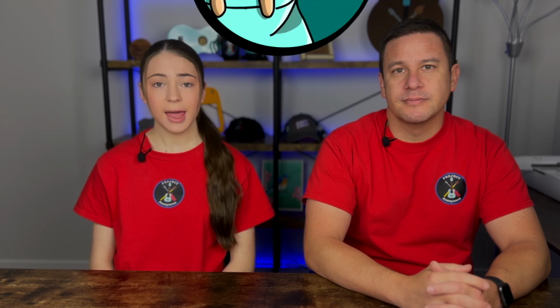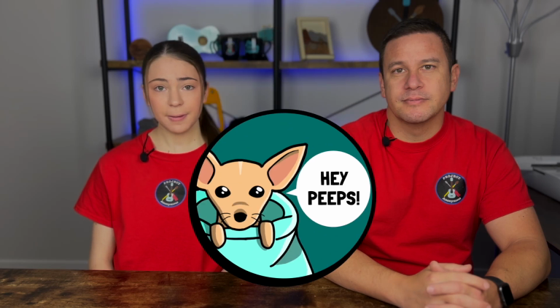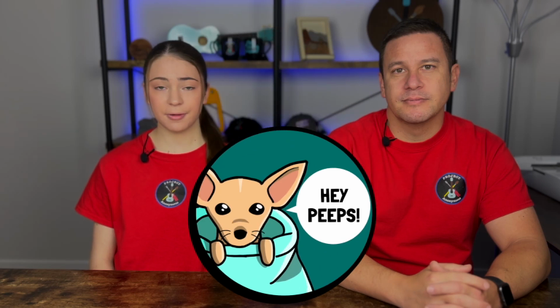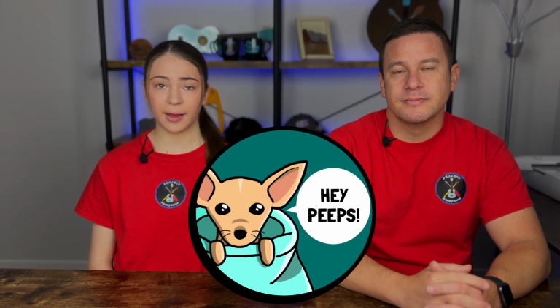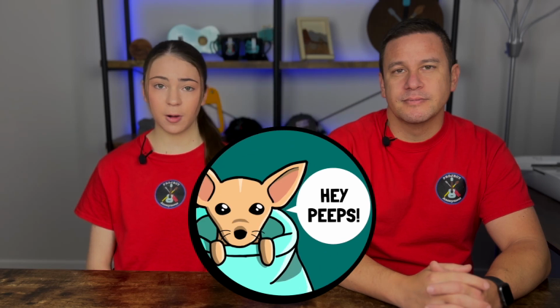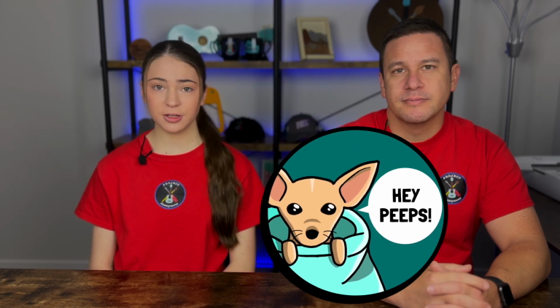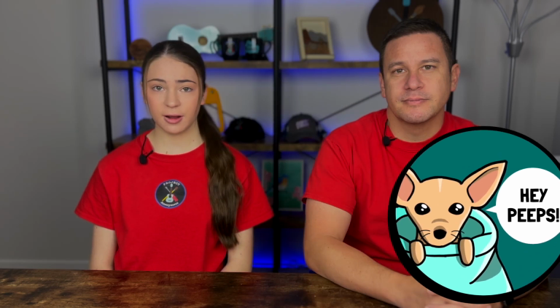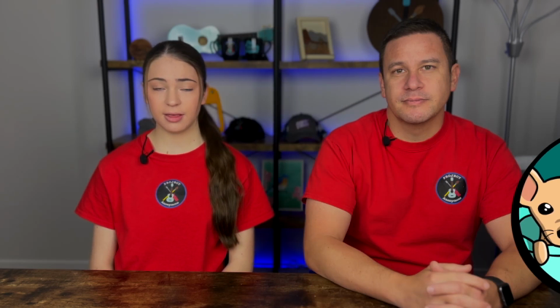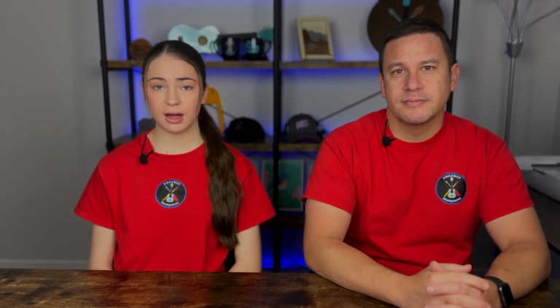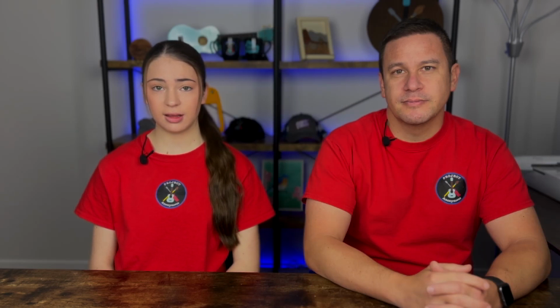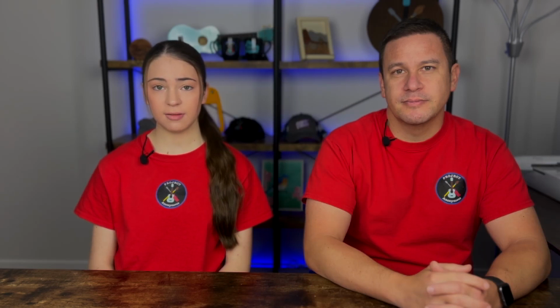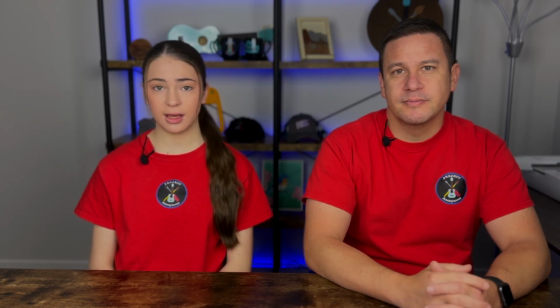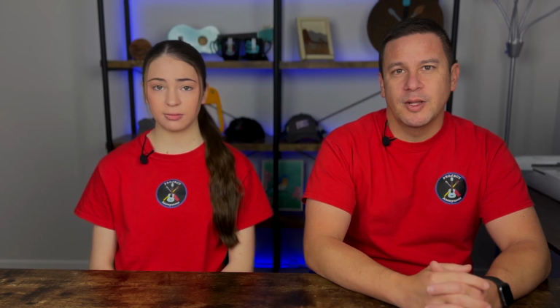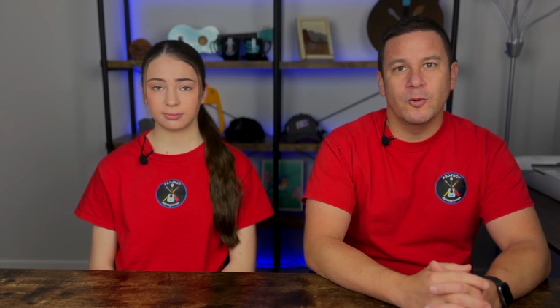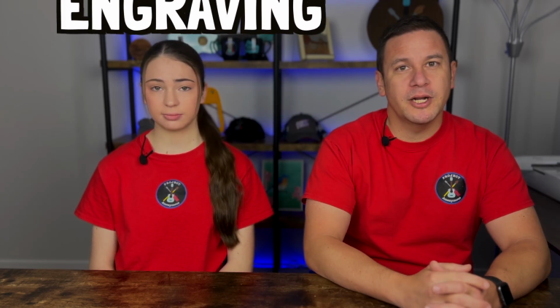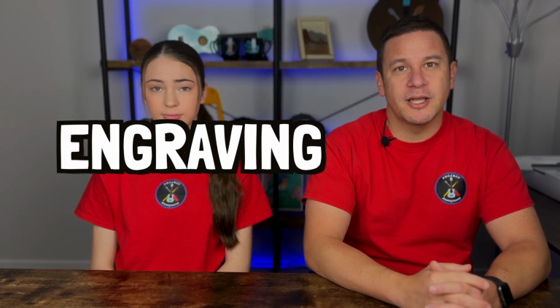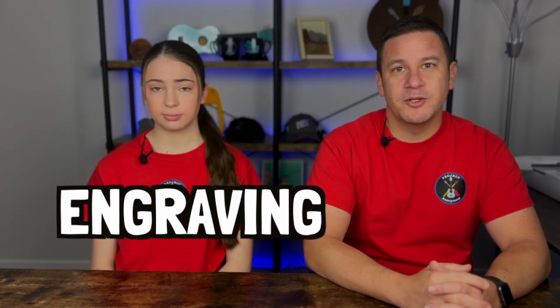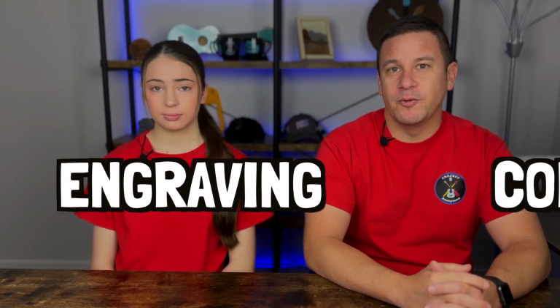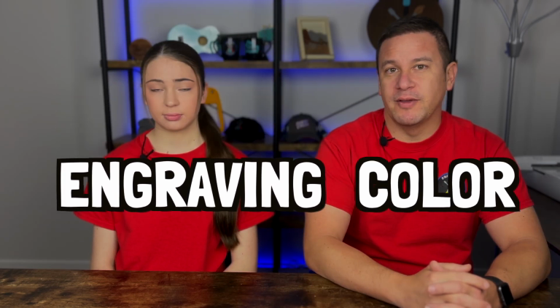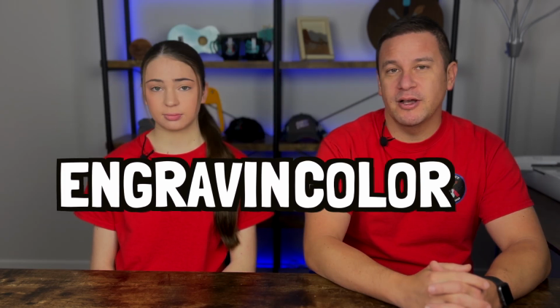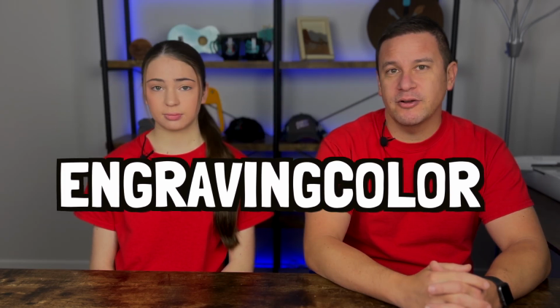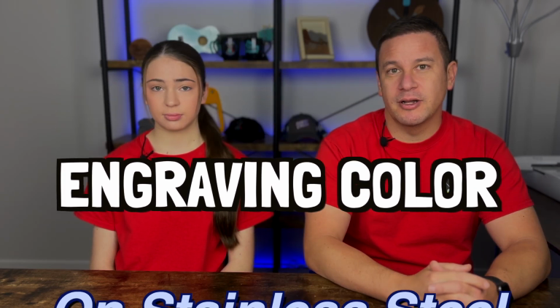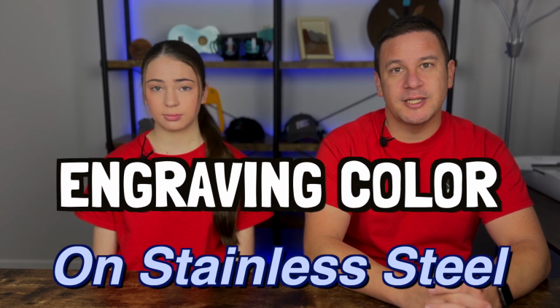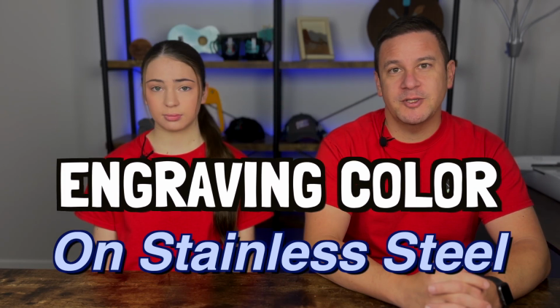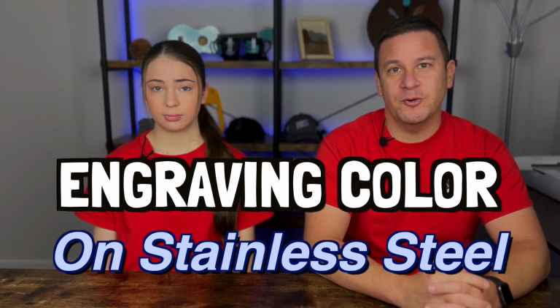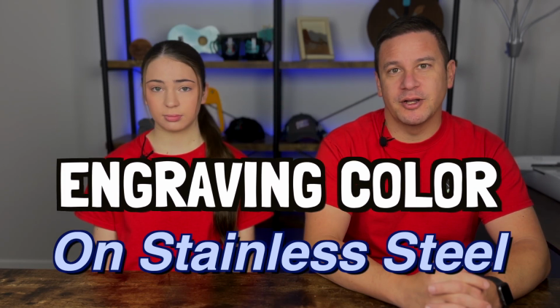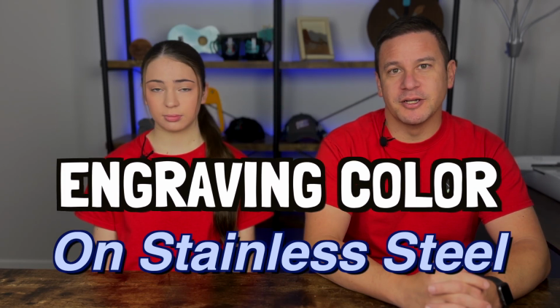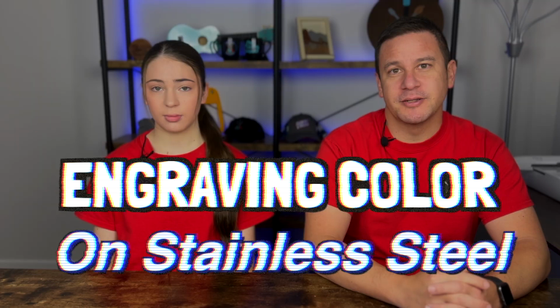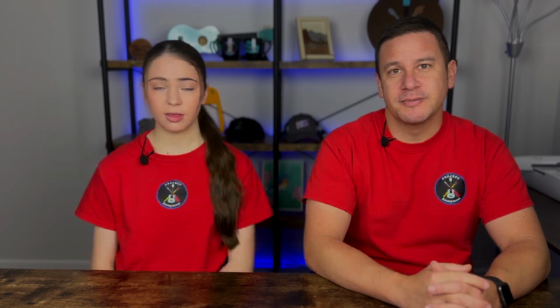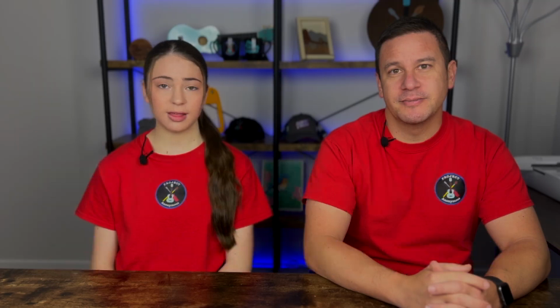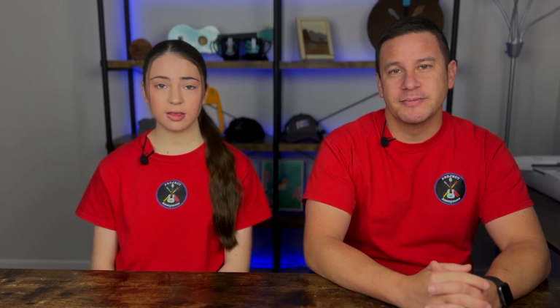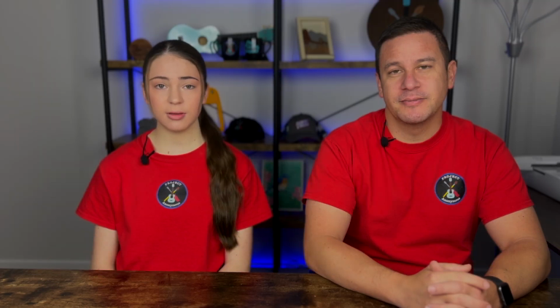Hey peeps, welcome to Project Anonymous, and in today's video we're going to attempt to engrave in color on a stainless steel project. So let's get to it.